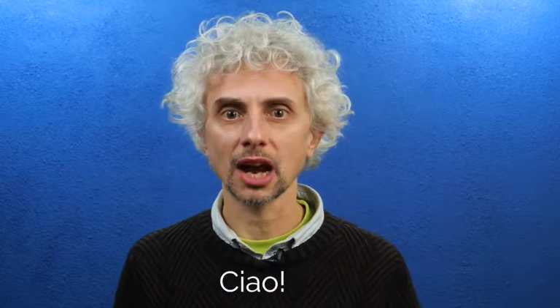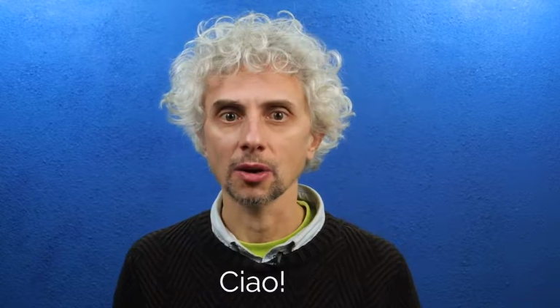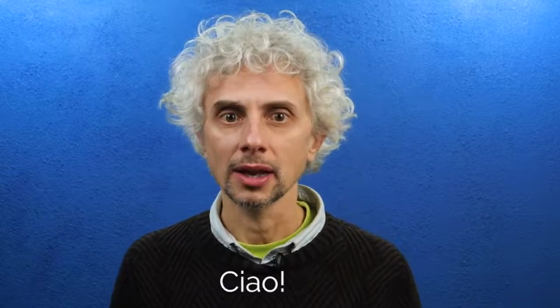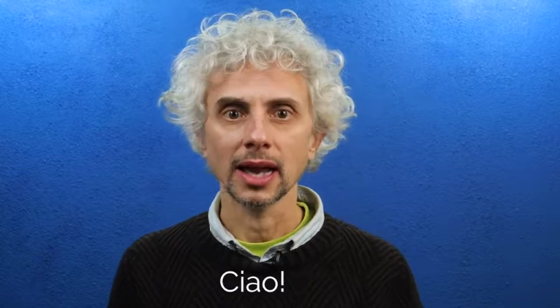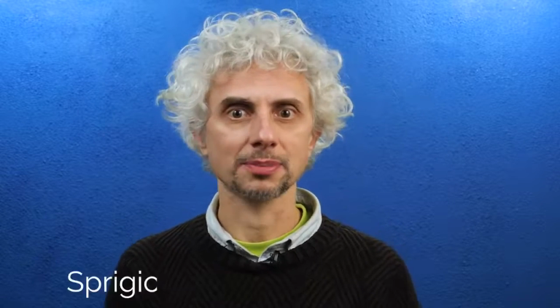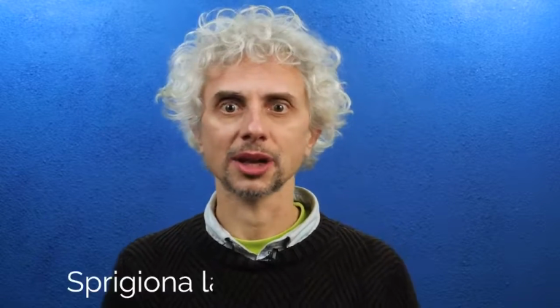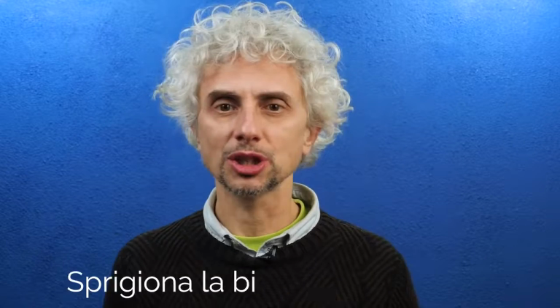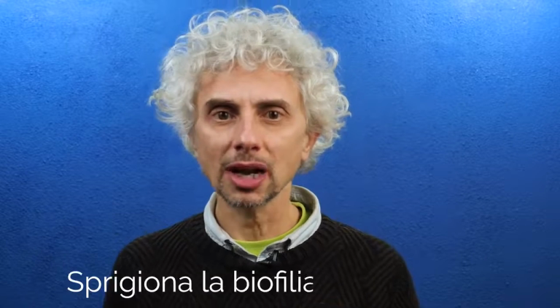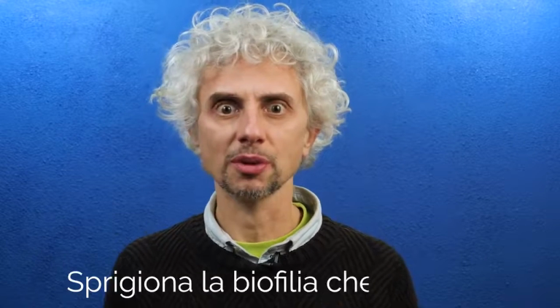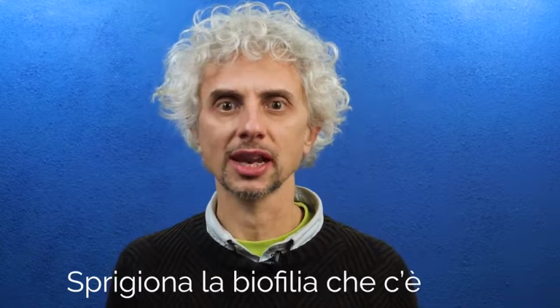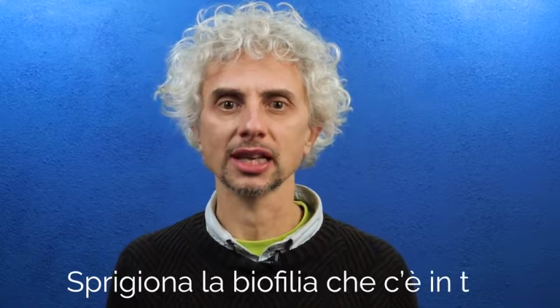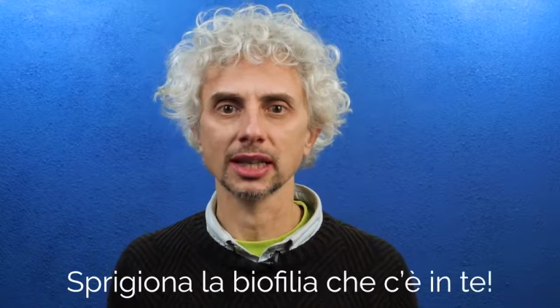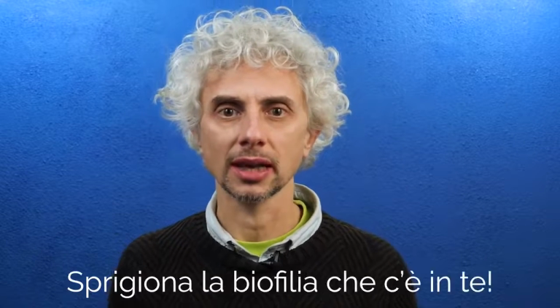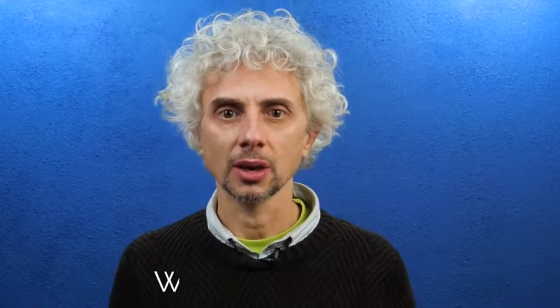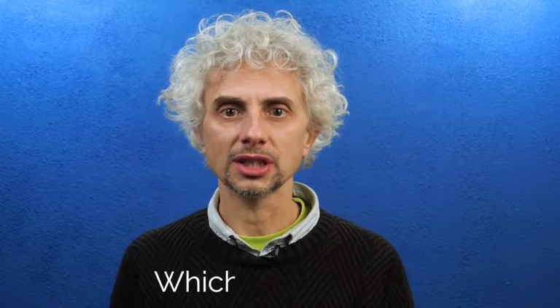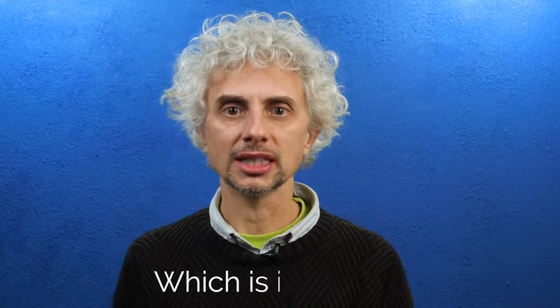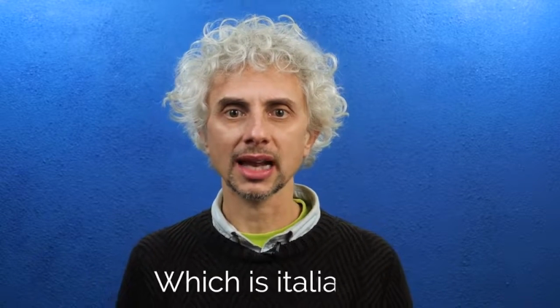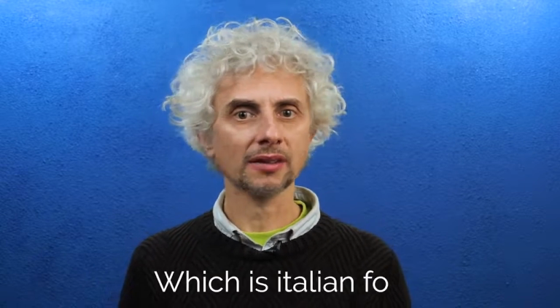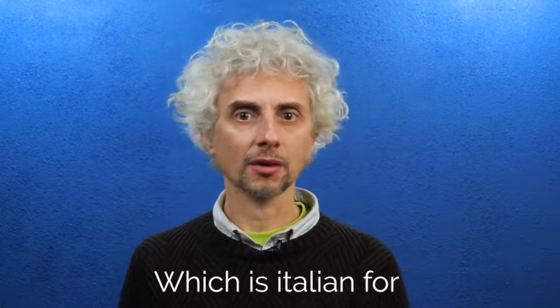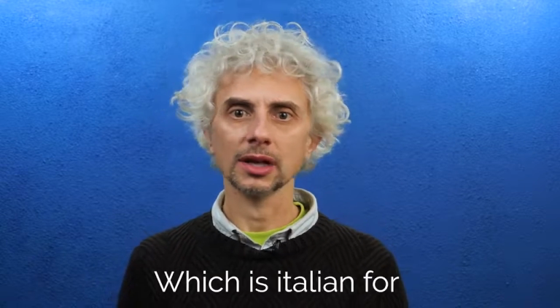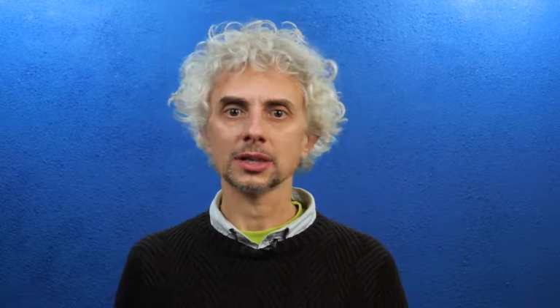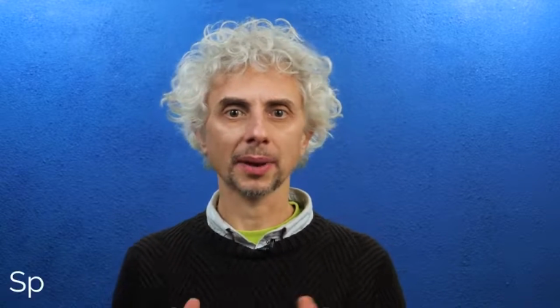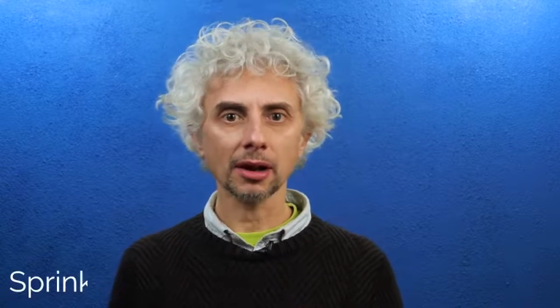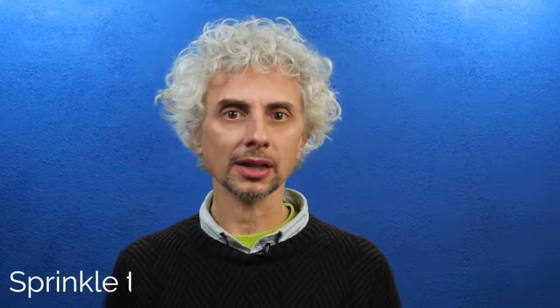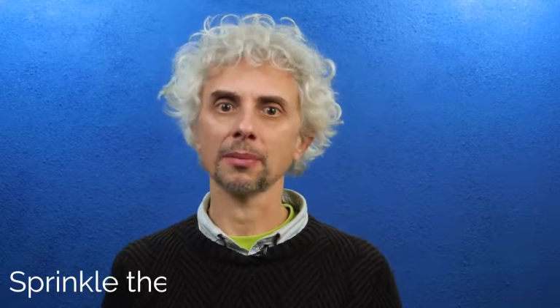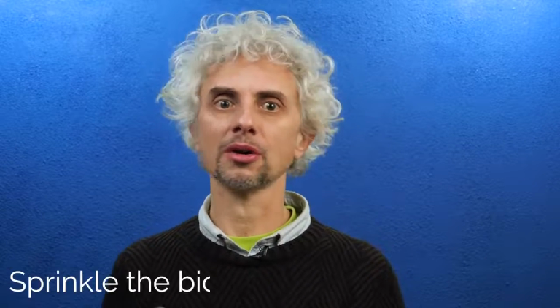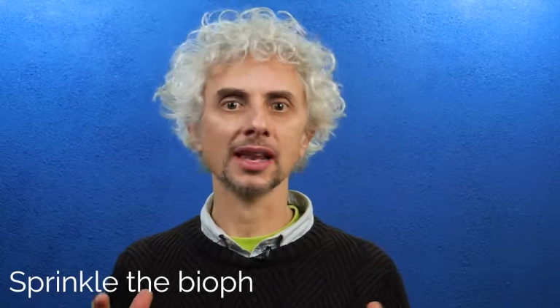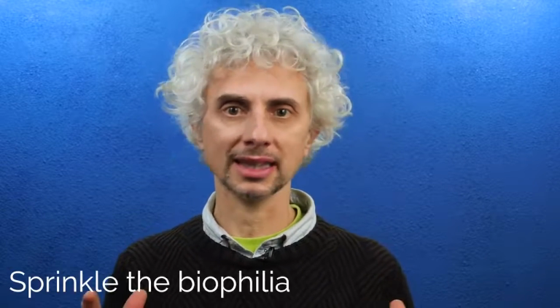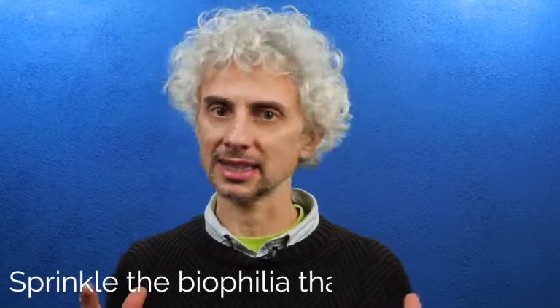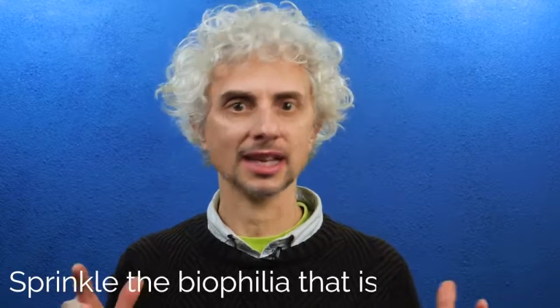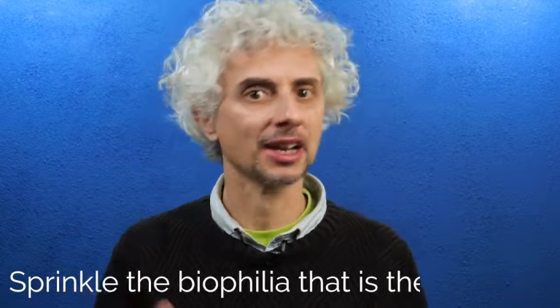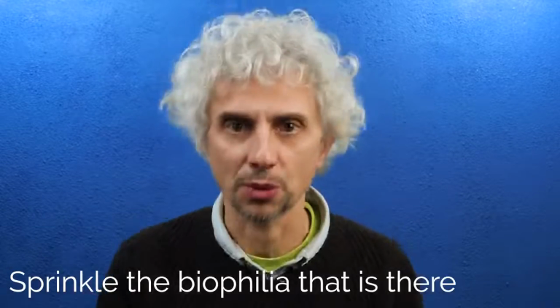Ciao, and 'sprigiona la biophilia che è in te' — which is Italian for 'release the biophilia that is there in you.'